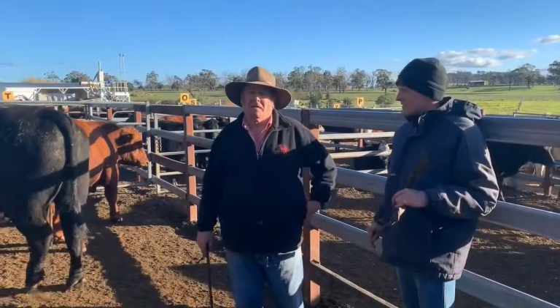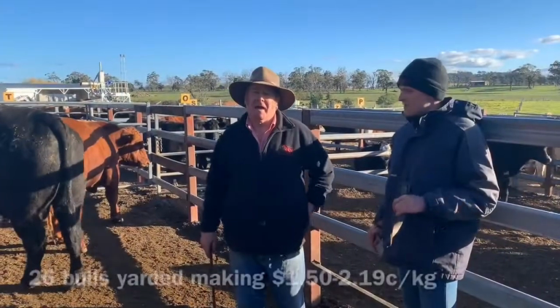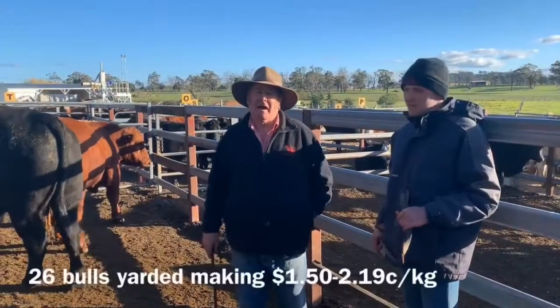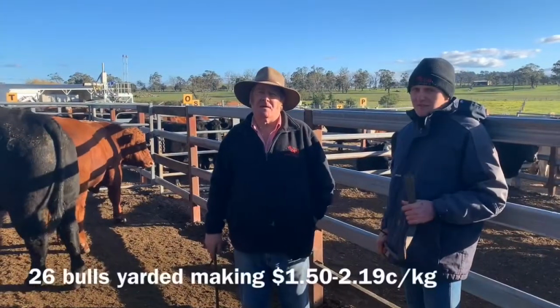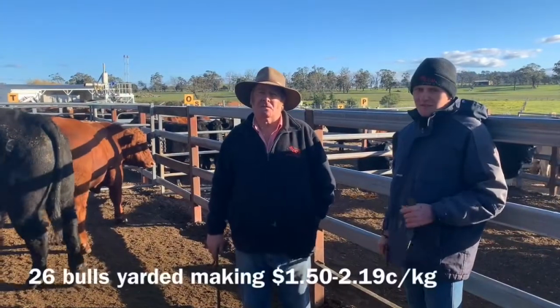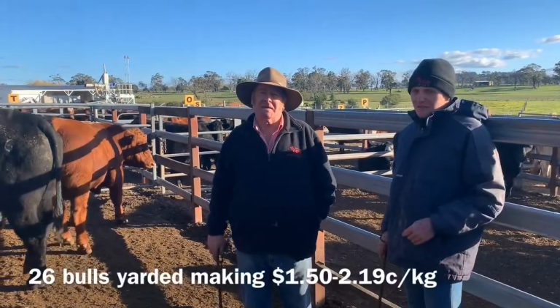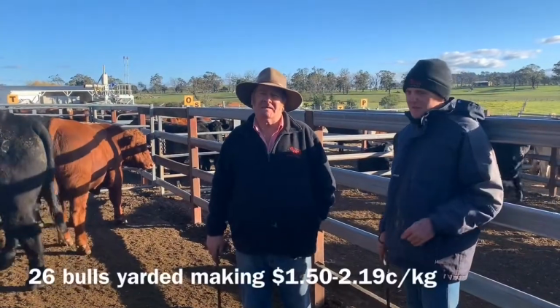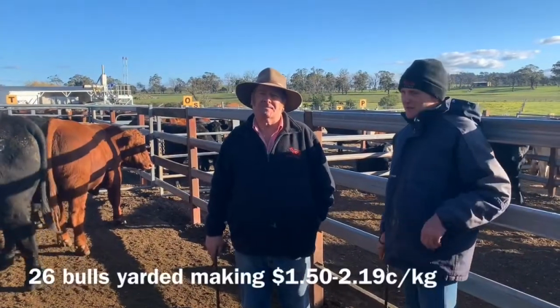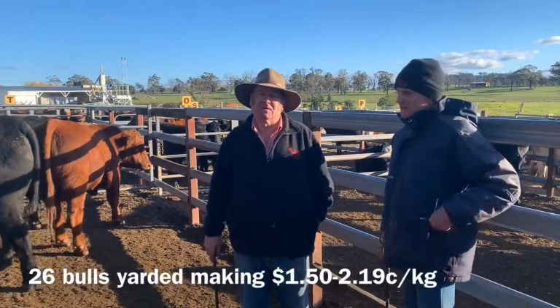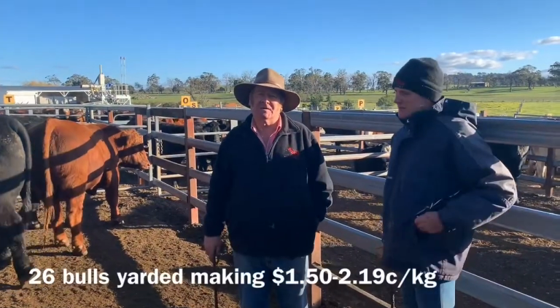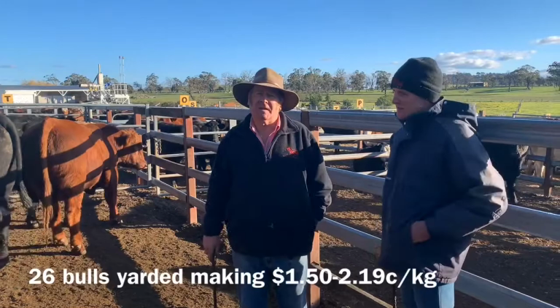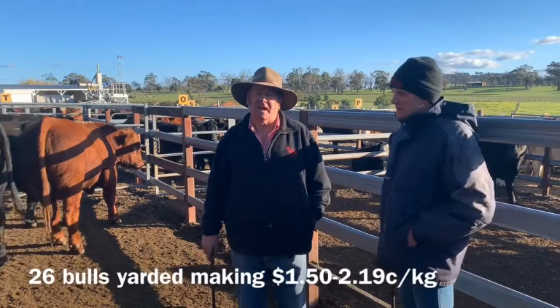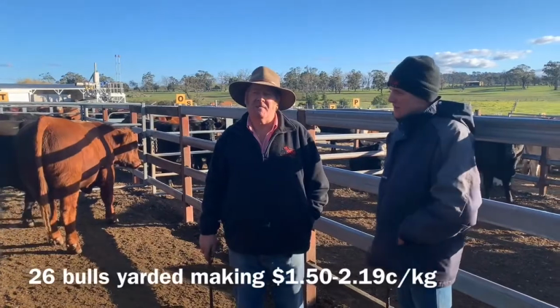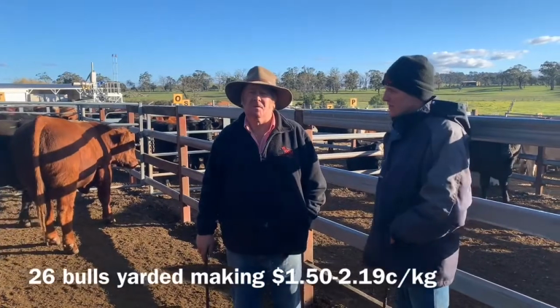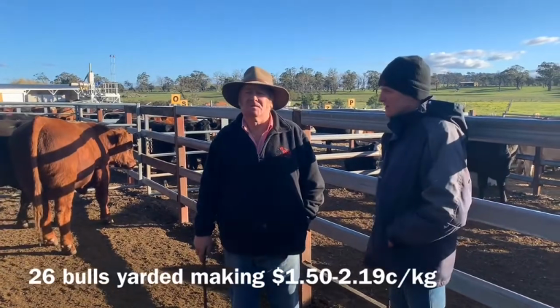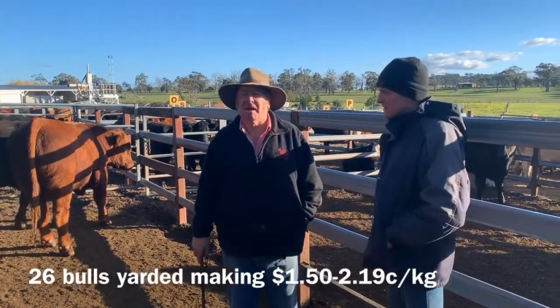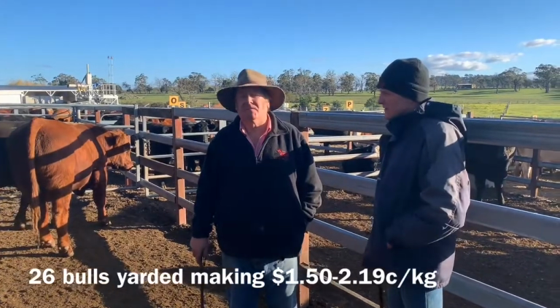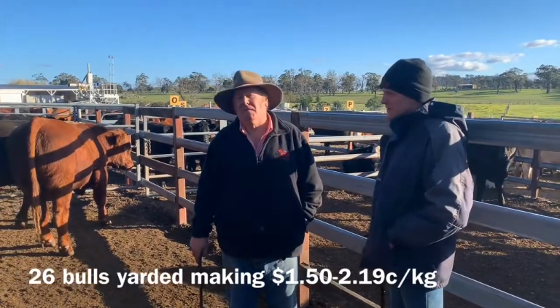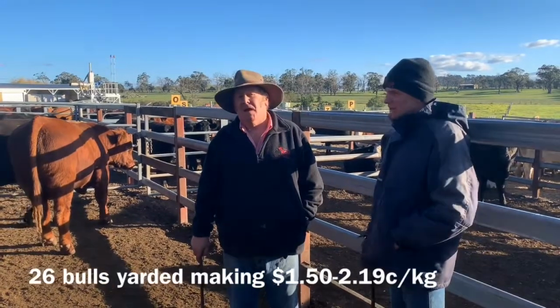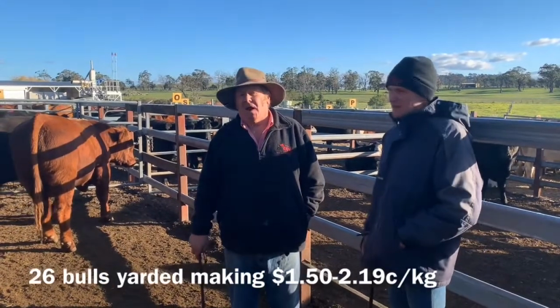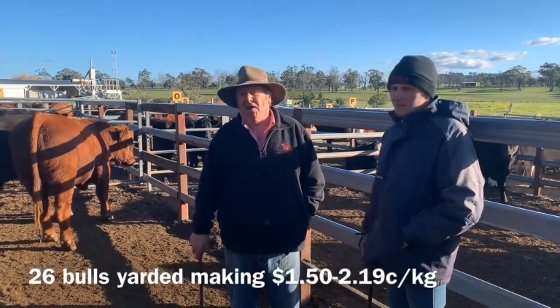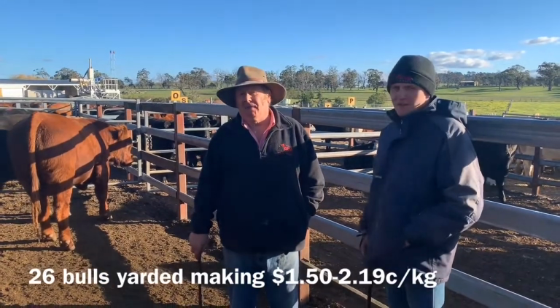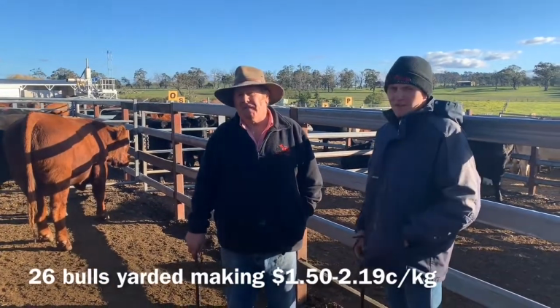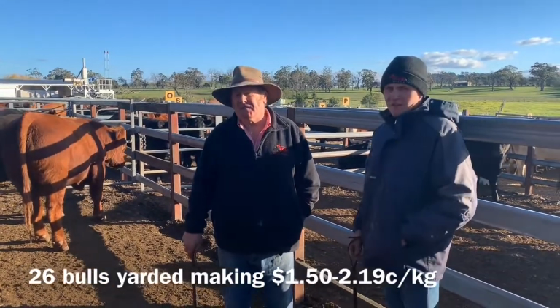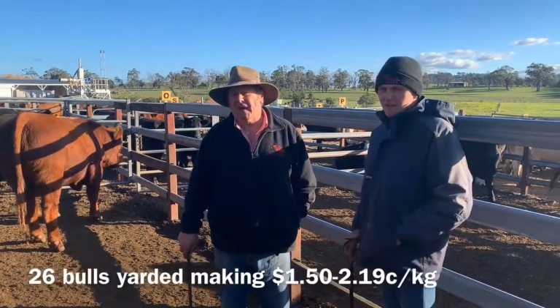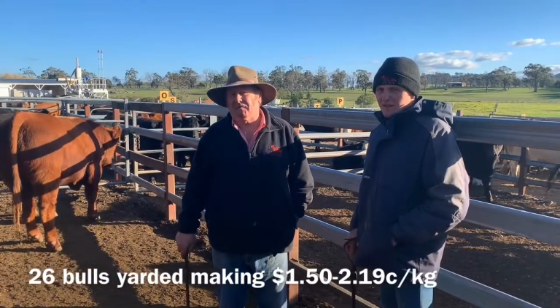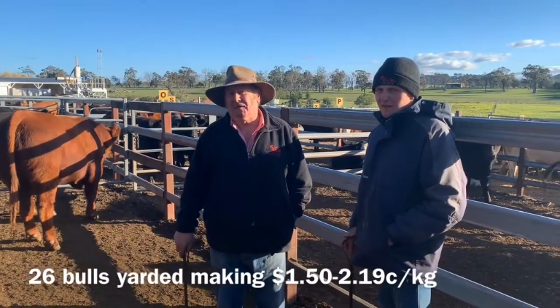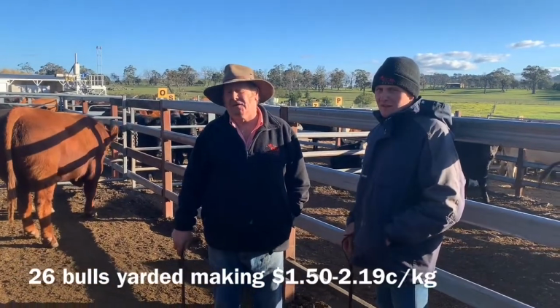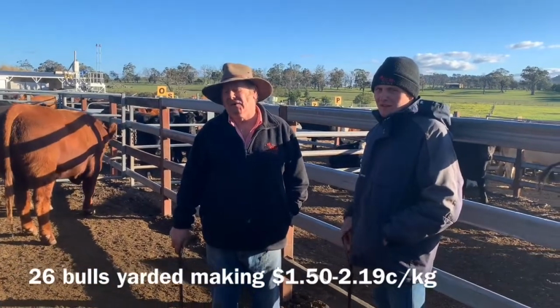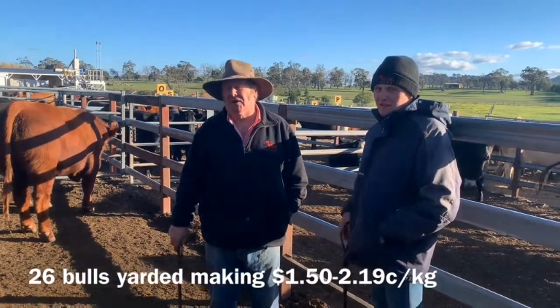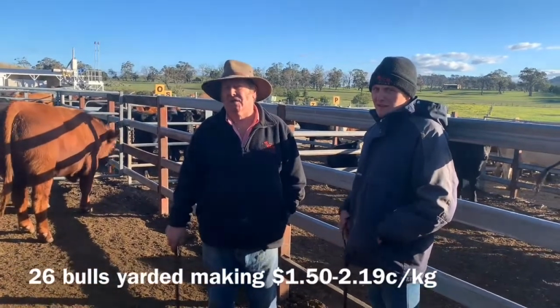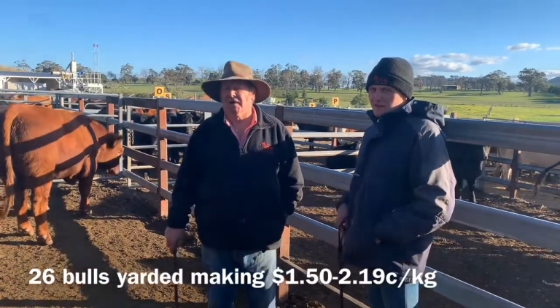For the yarding of 26 bulls here today, bulls made from $1.50 up to $2.50.